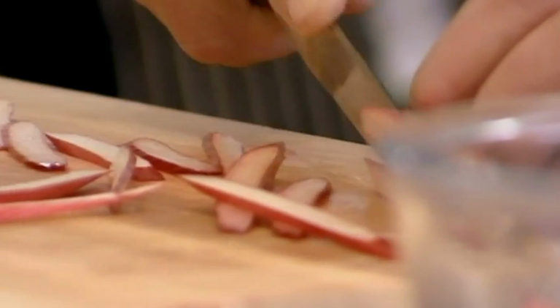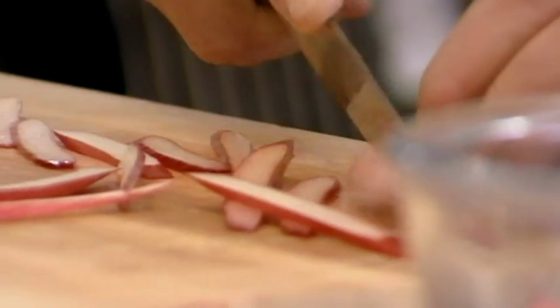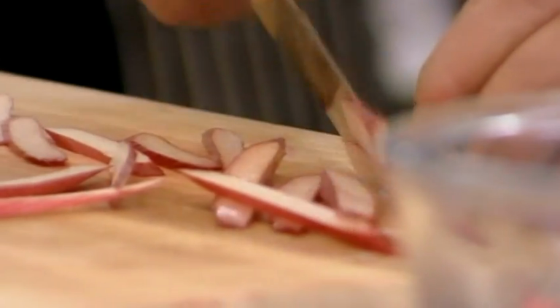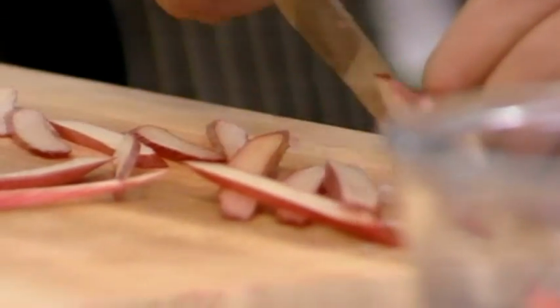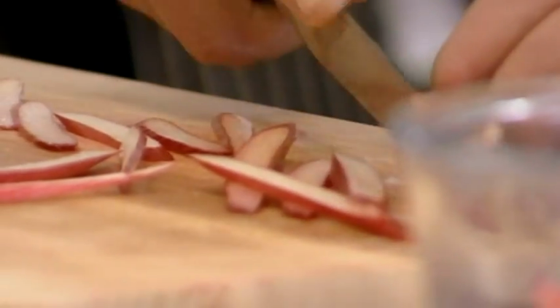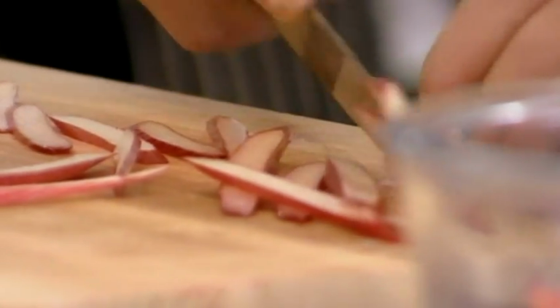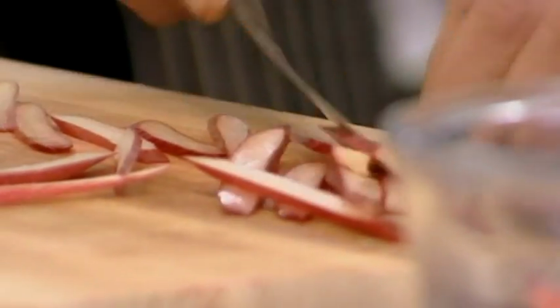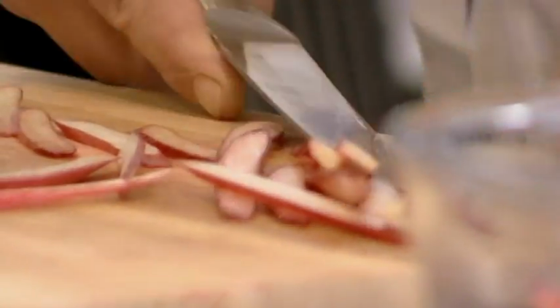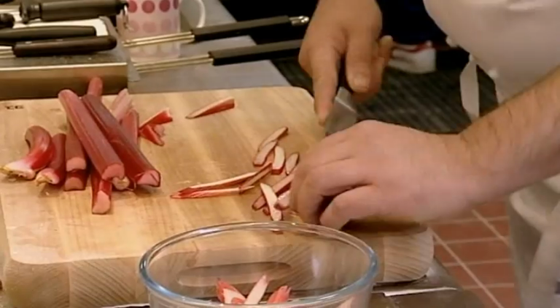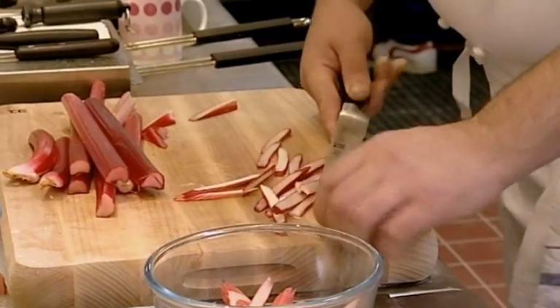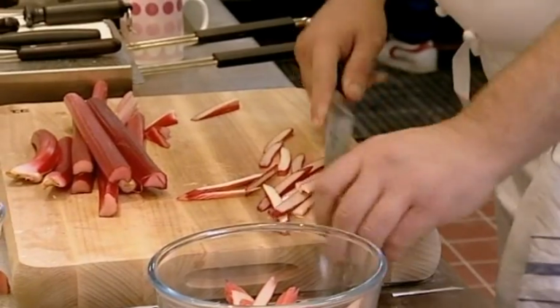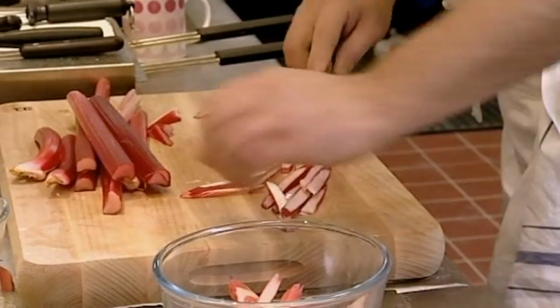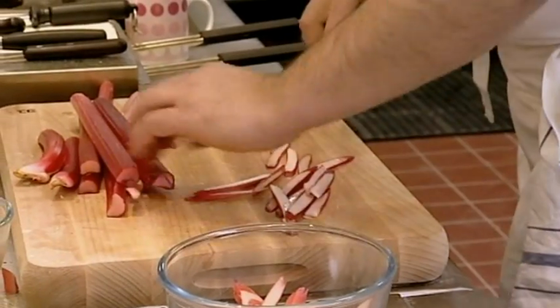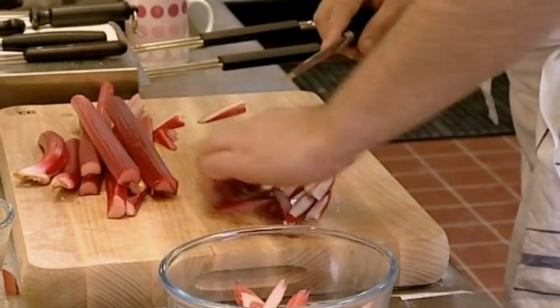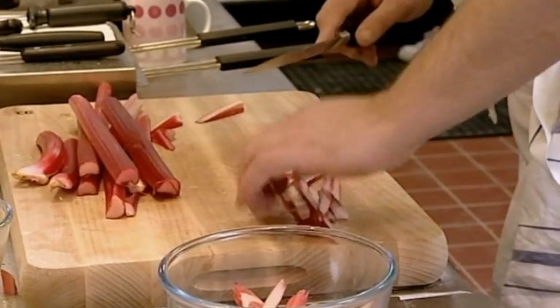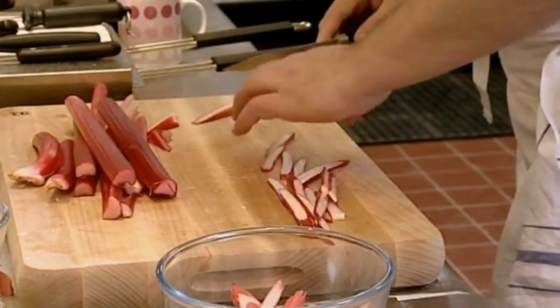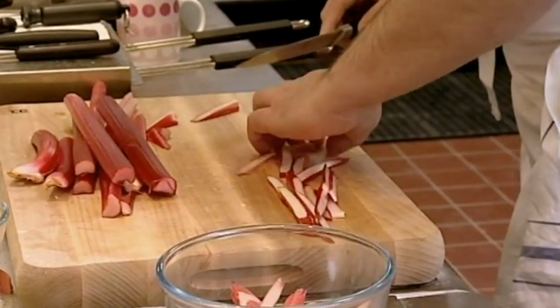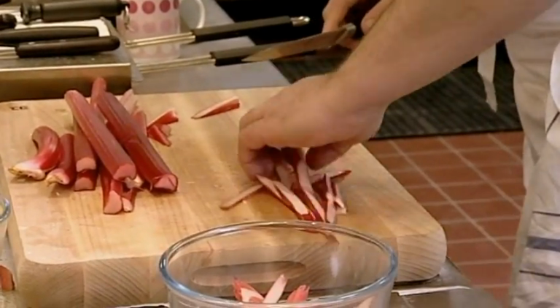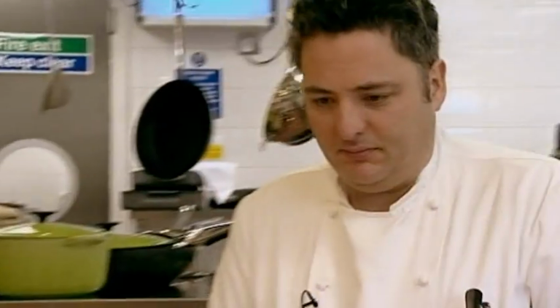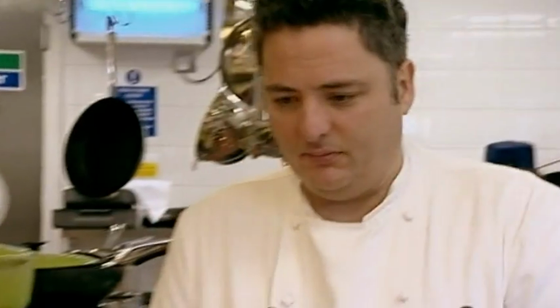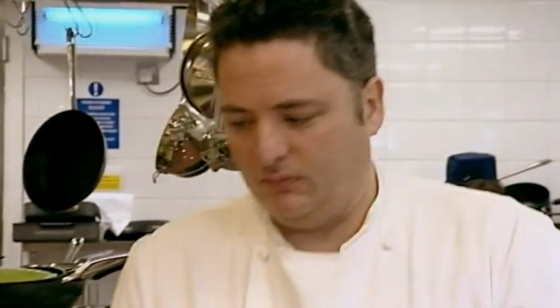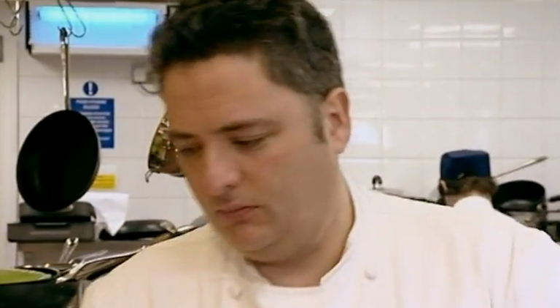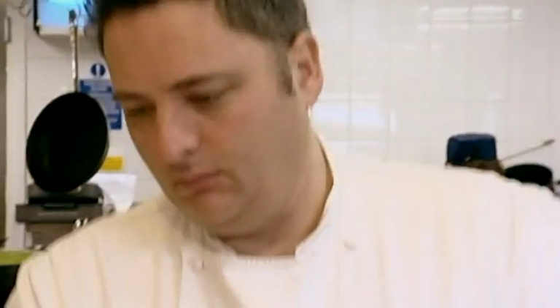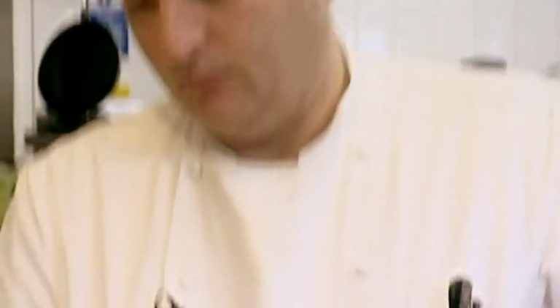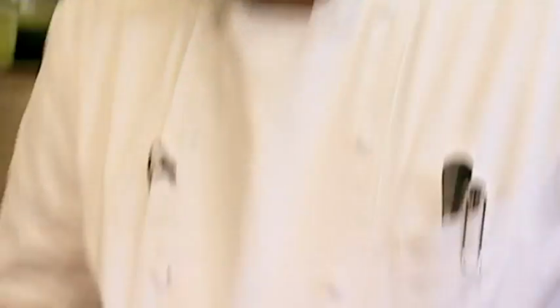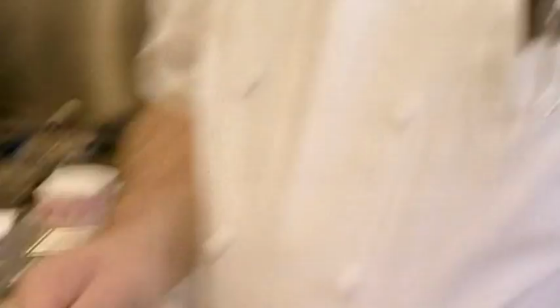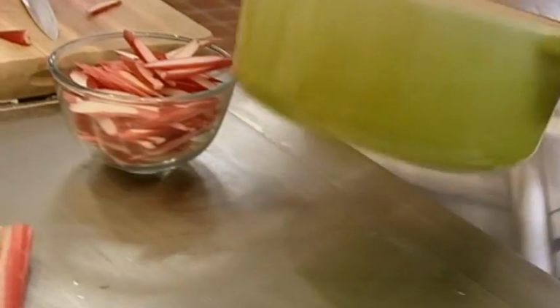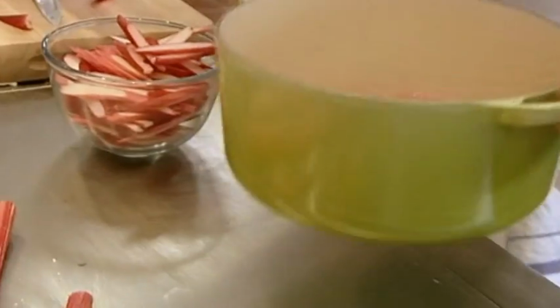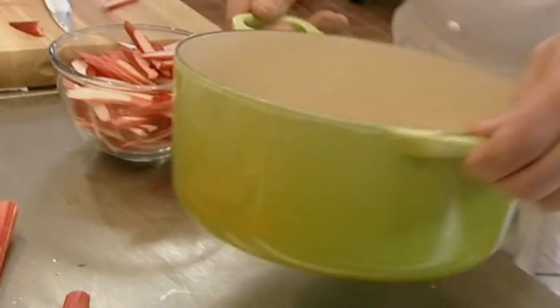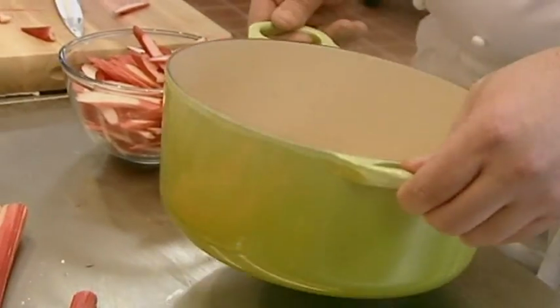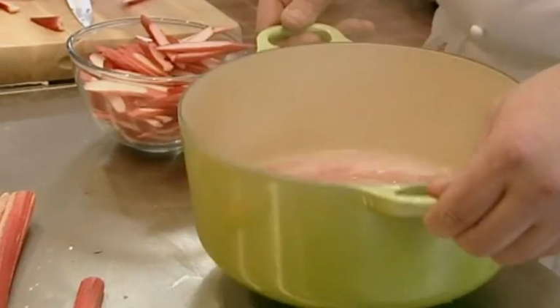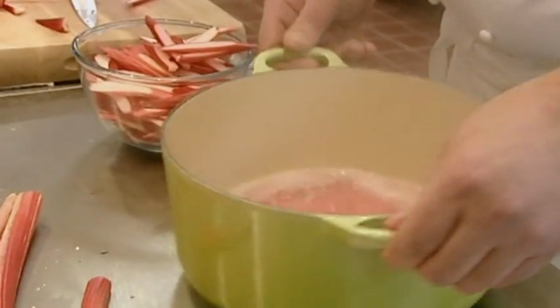The hard-won rhubarb is now just sliced up and left to infuse in the sugary syrup for six minutes.